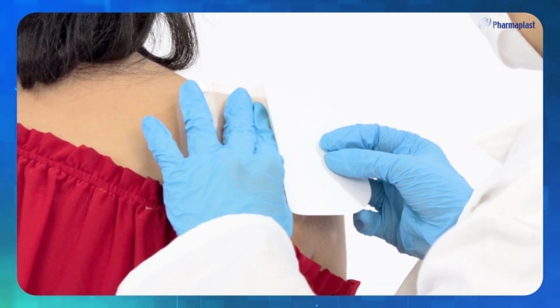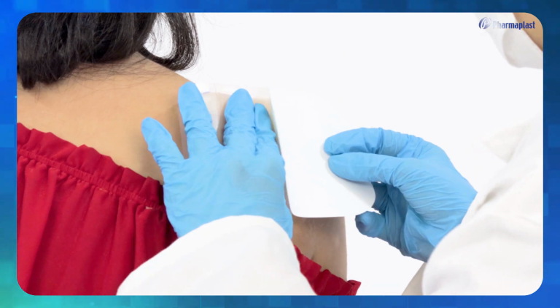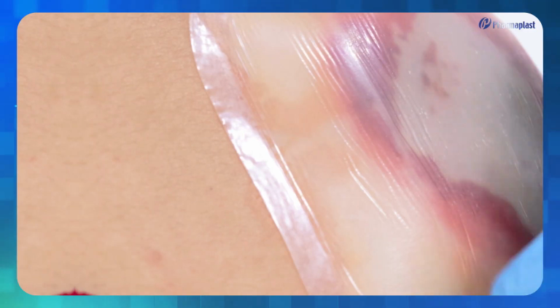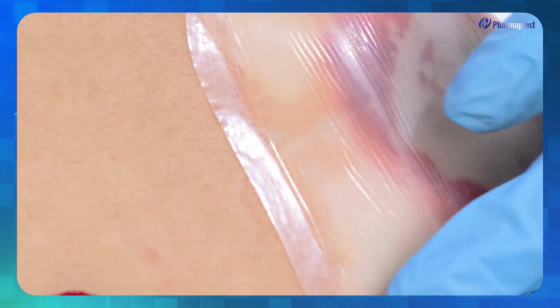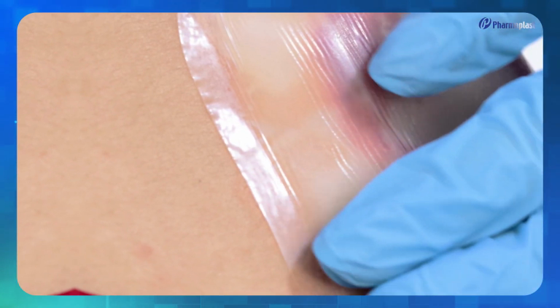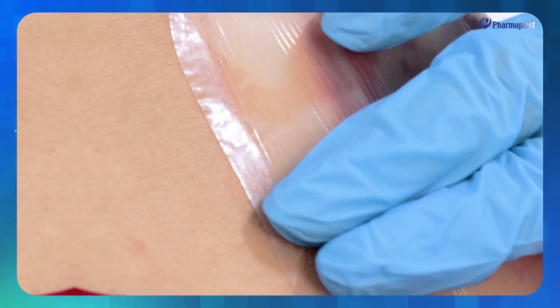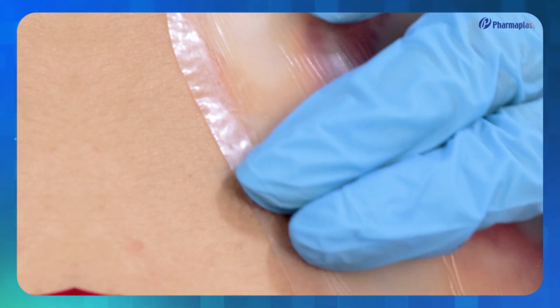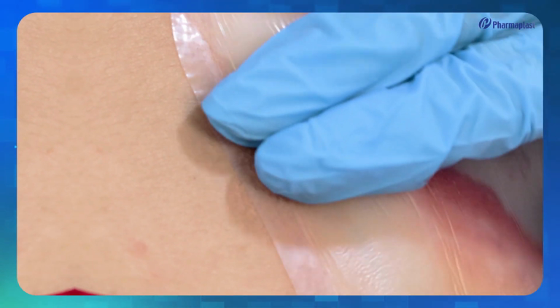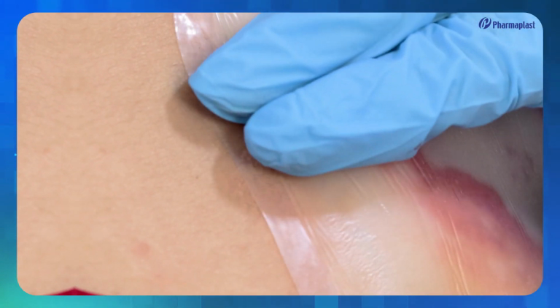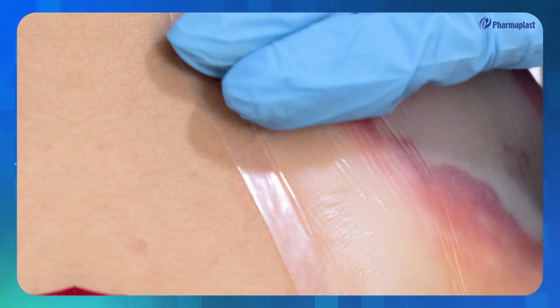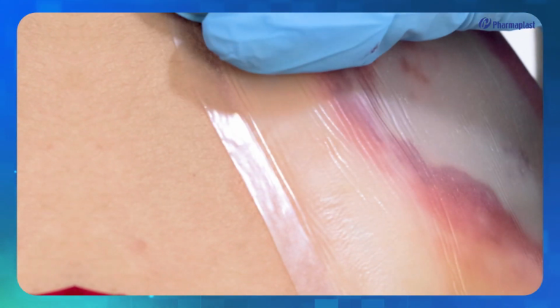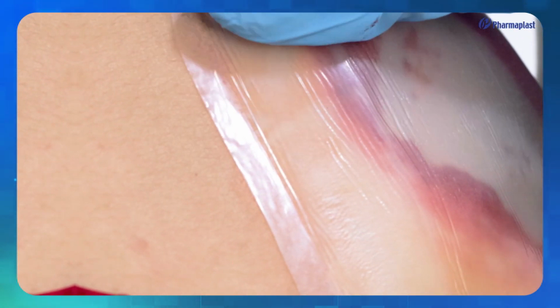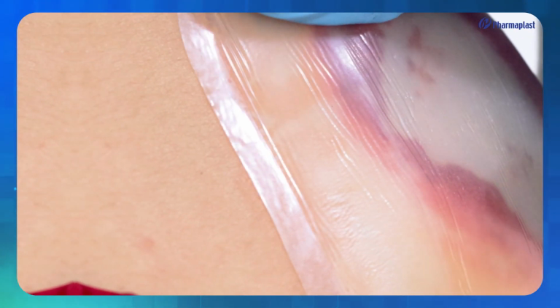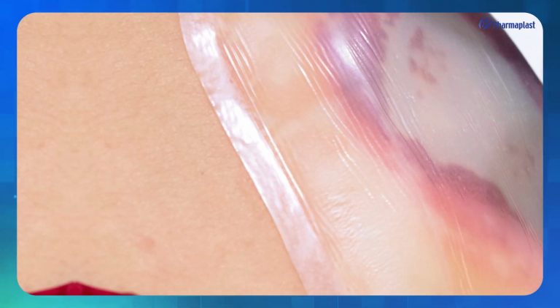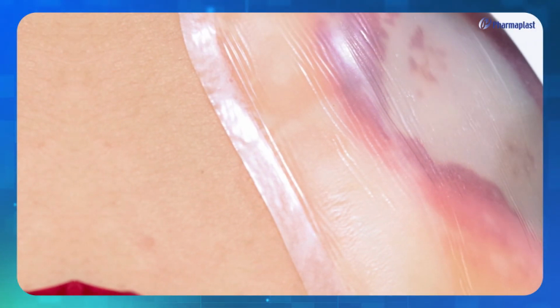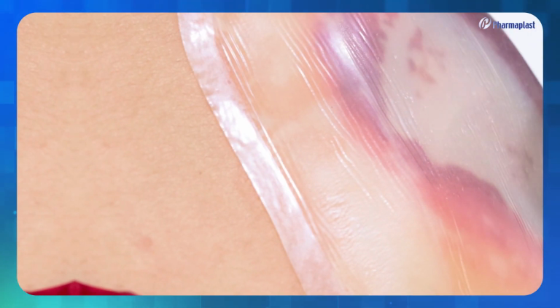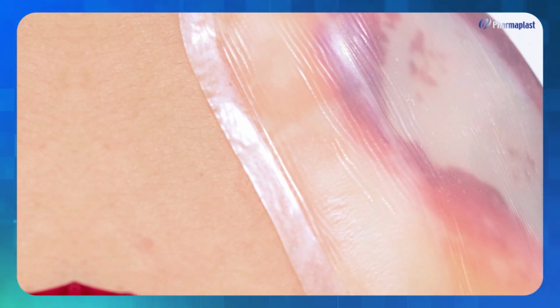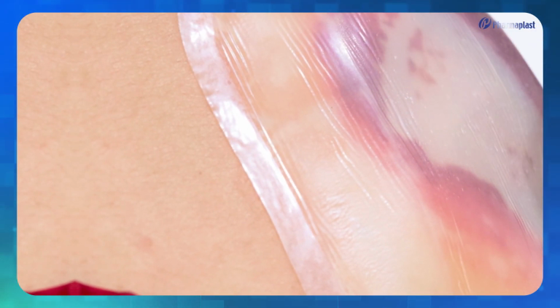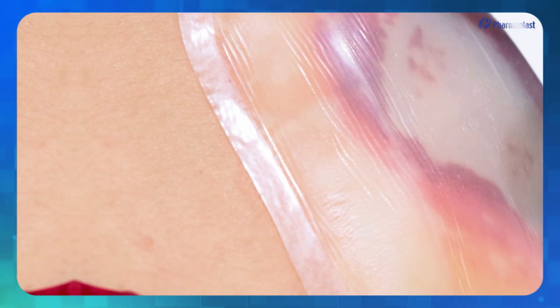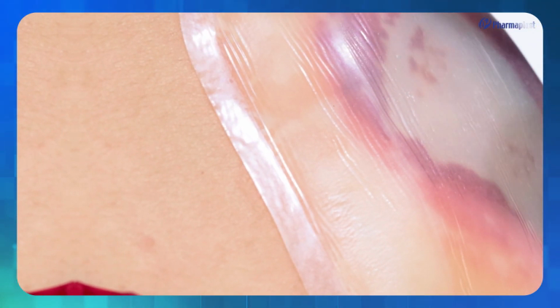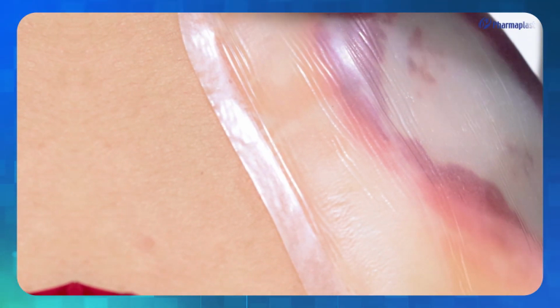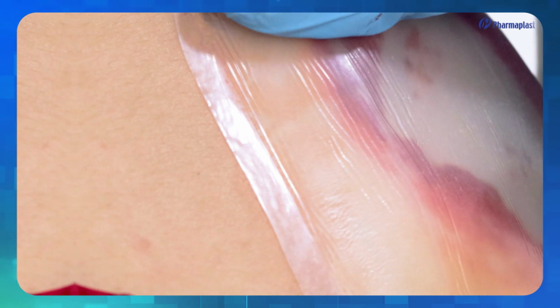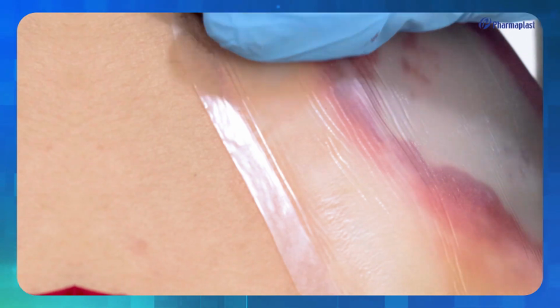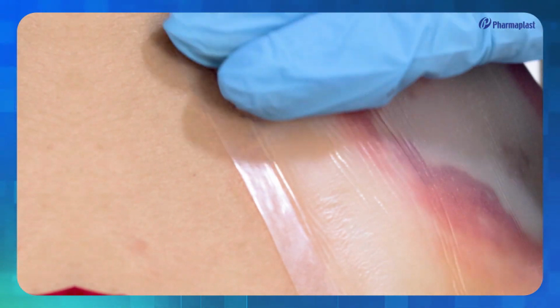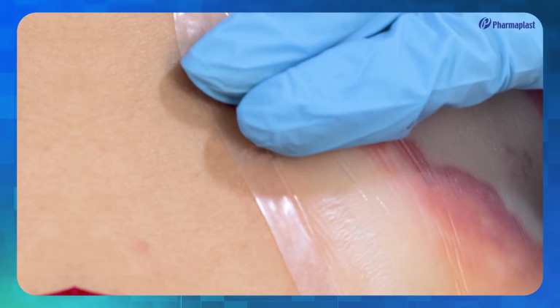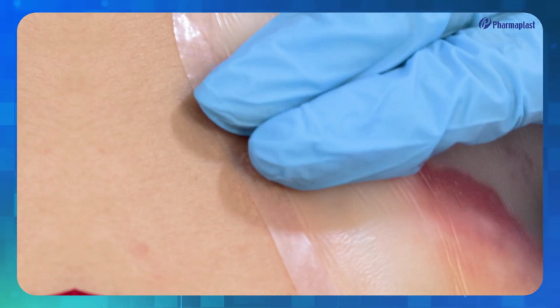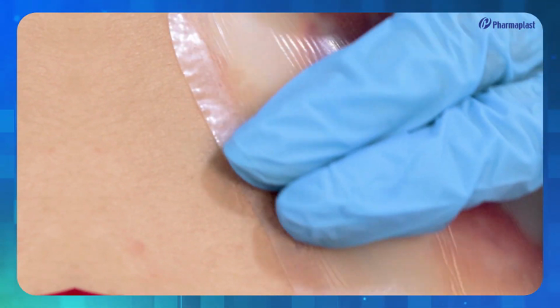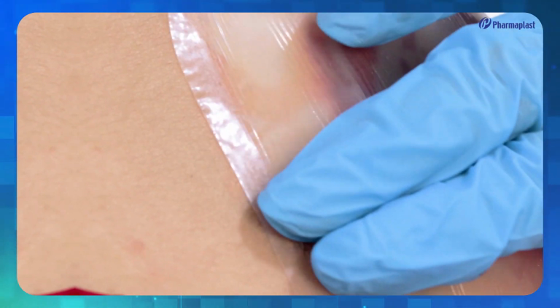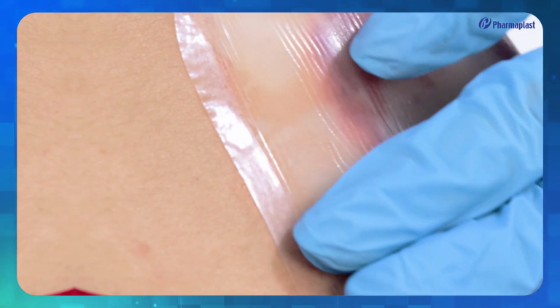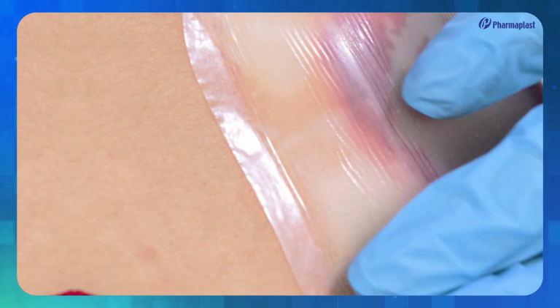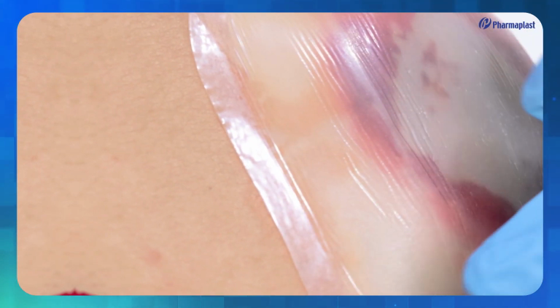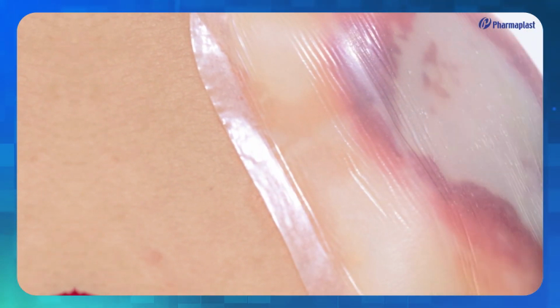Care should be taken to avoid unnecessary stretching of the dressing, as to avoid any trauma to the wound or surrounding skin.